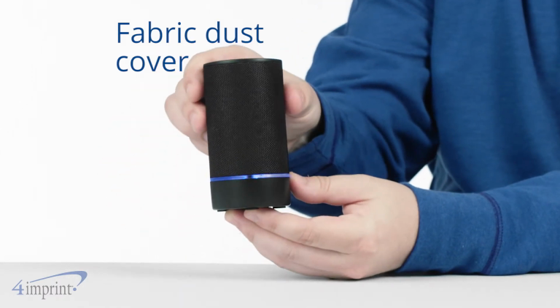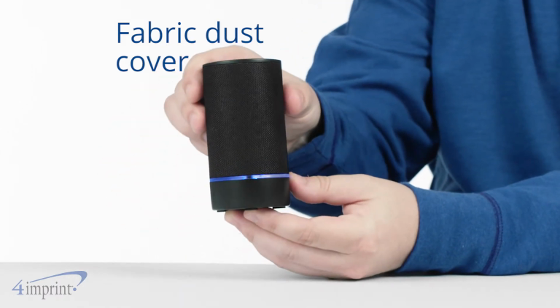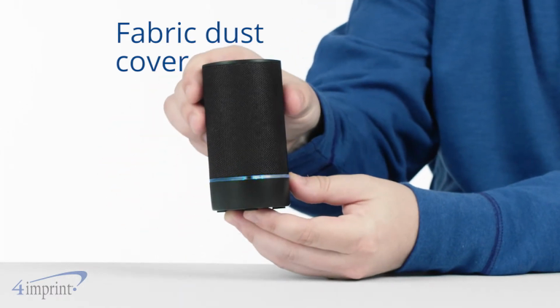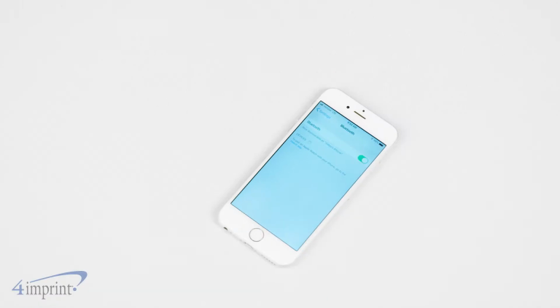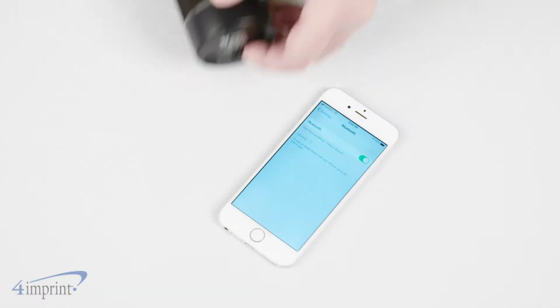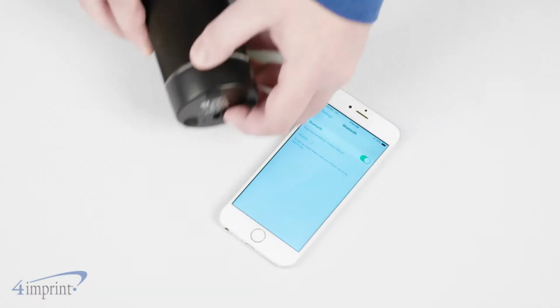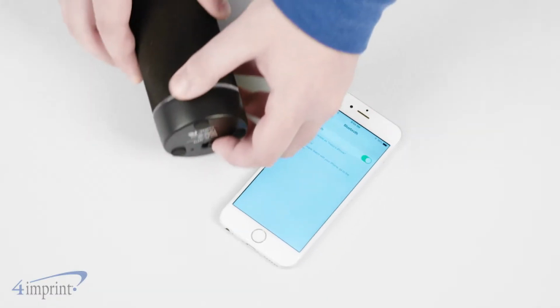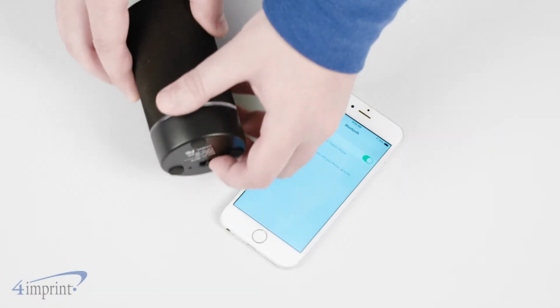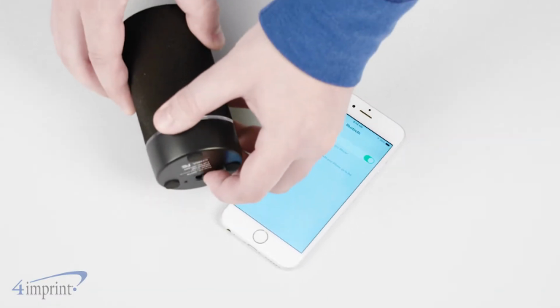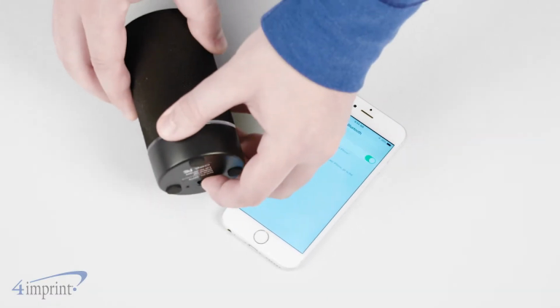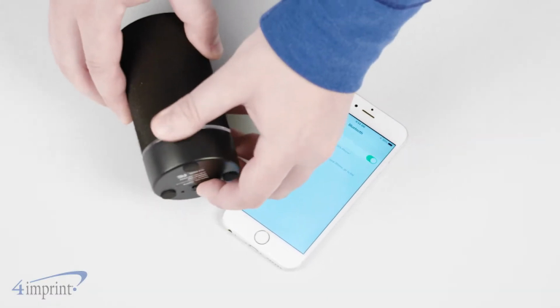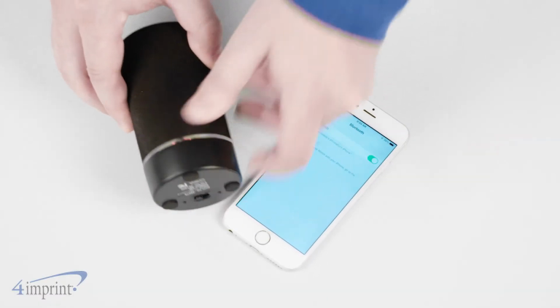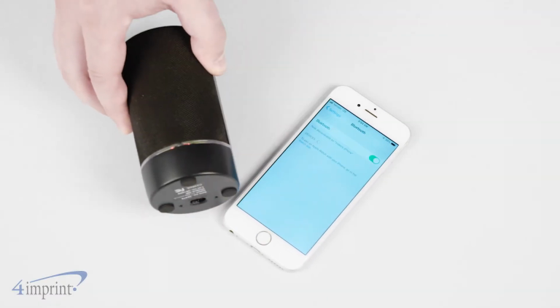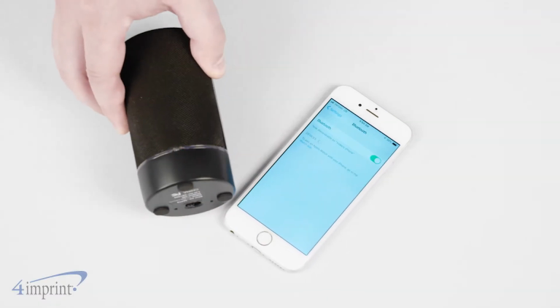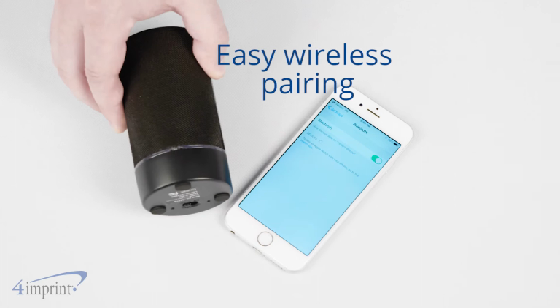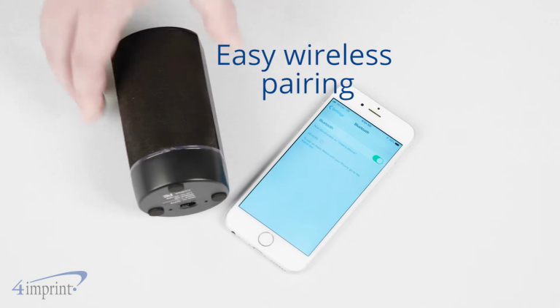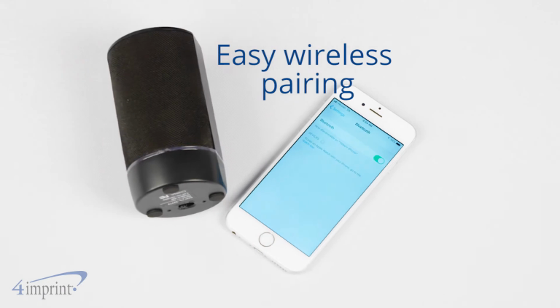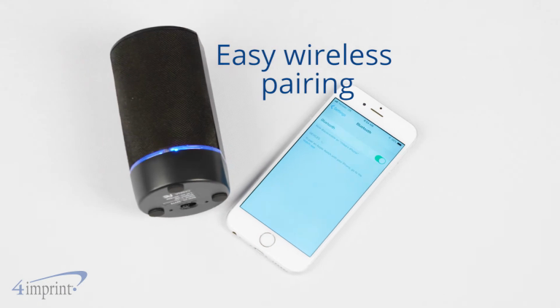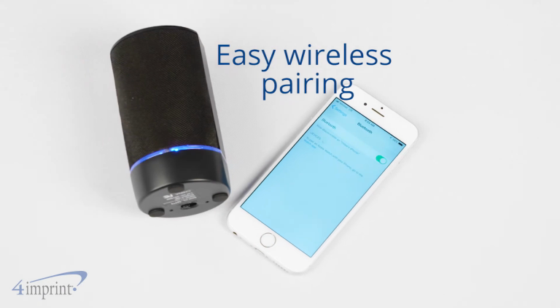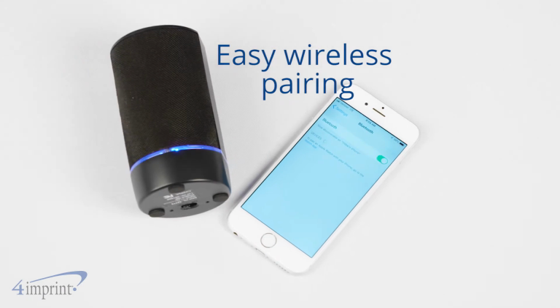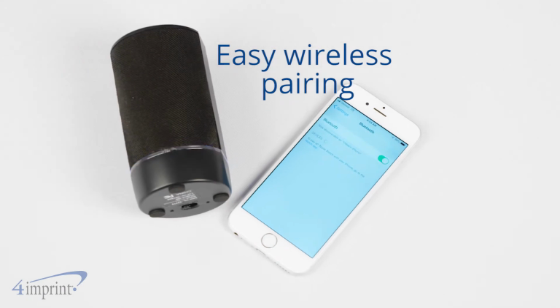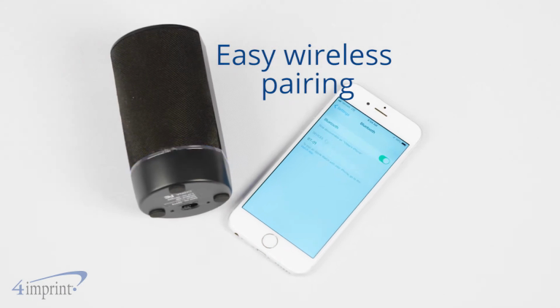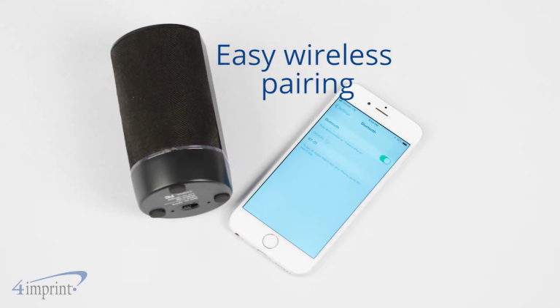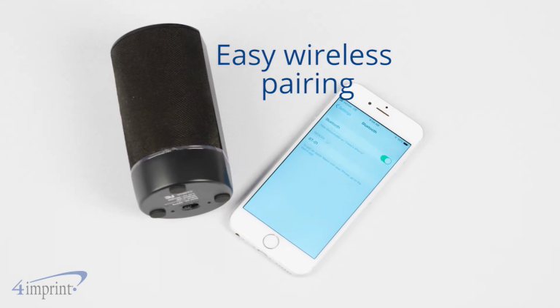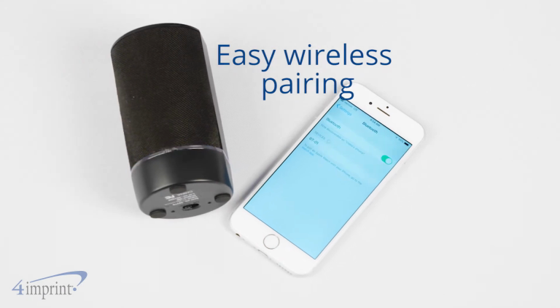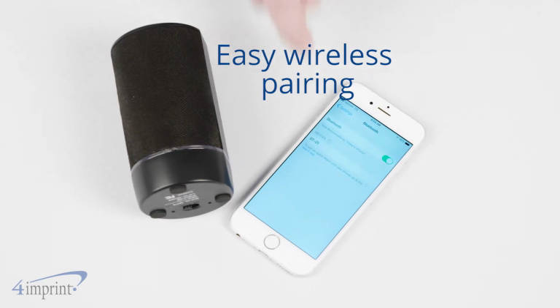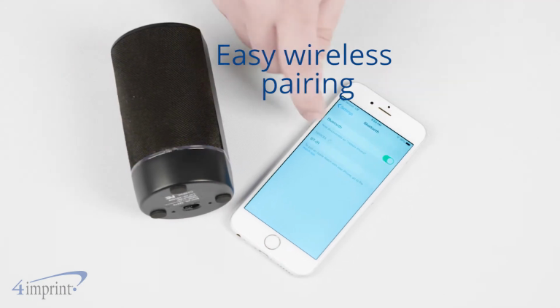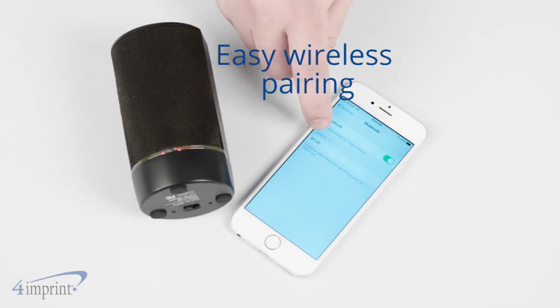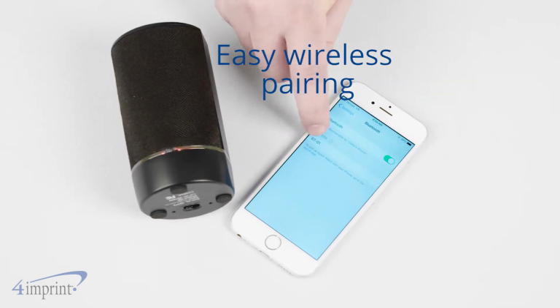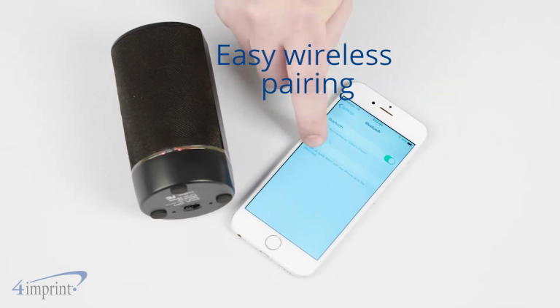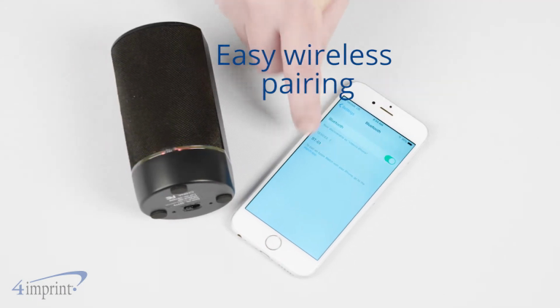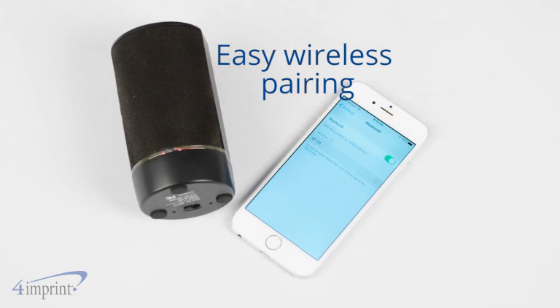To use it, simply connect the speaker to your phone with Bluetooth. In just seconds, you're ready to go.